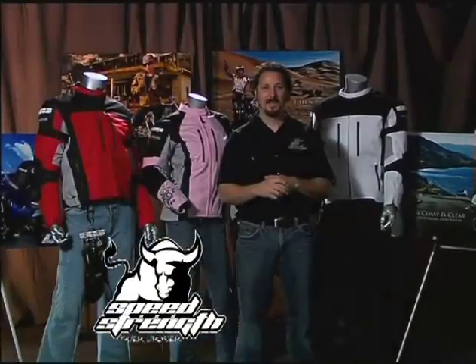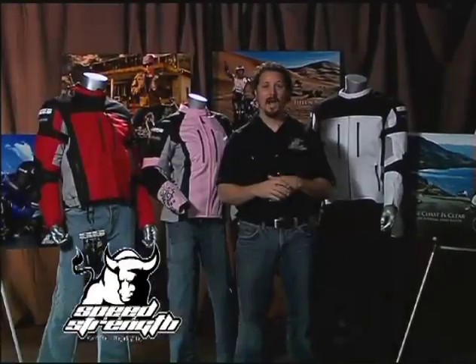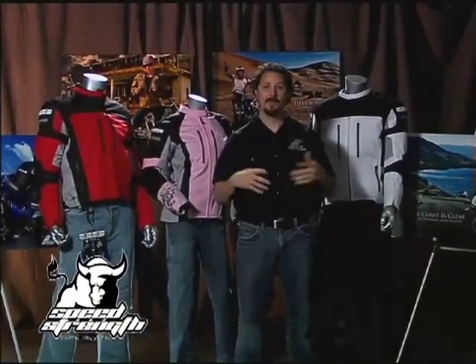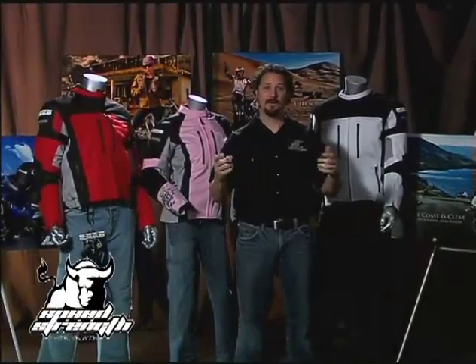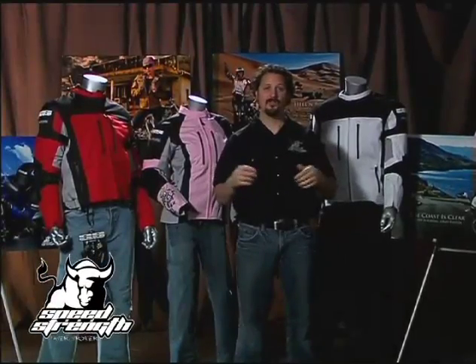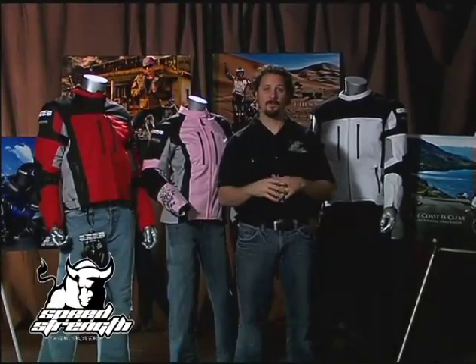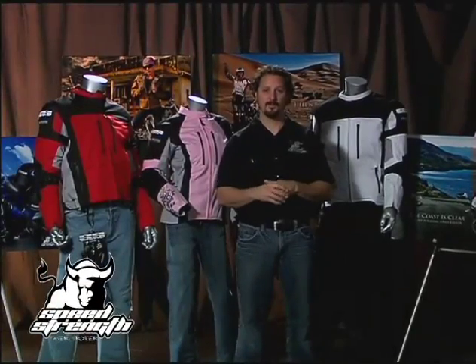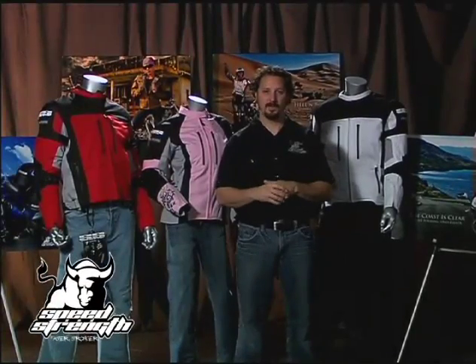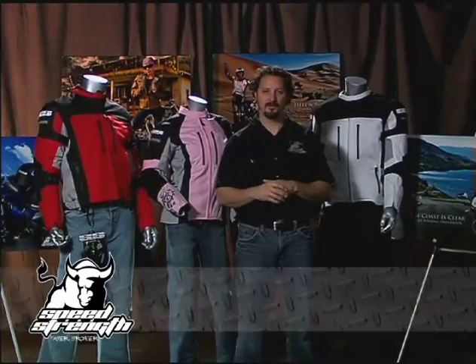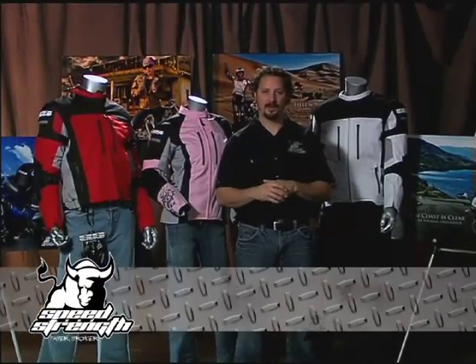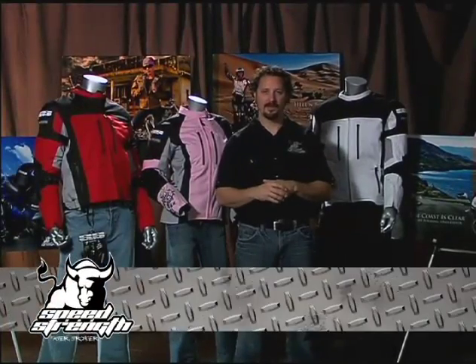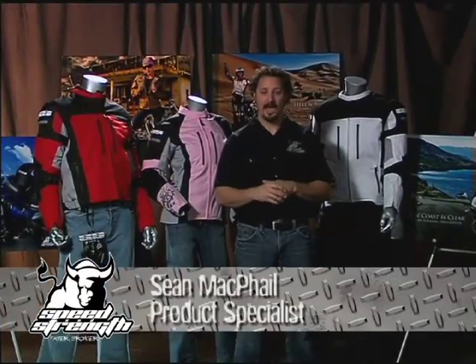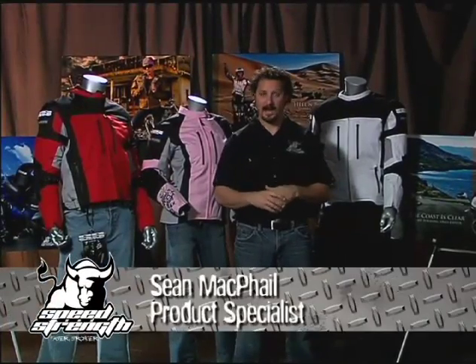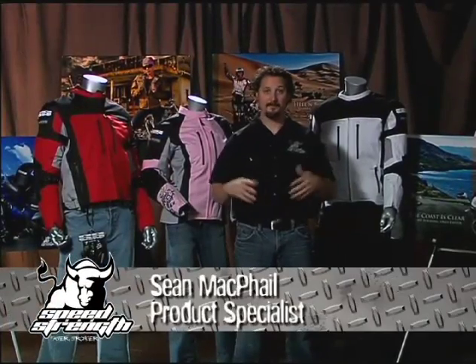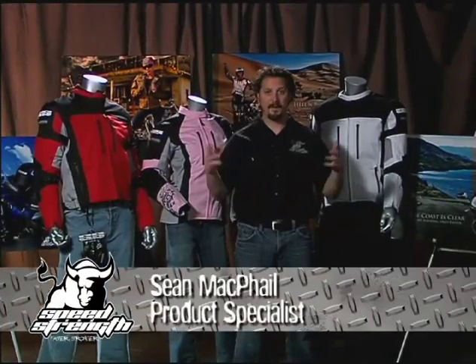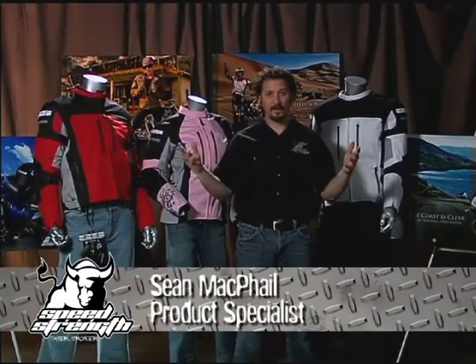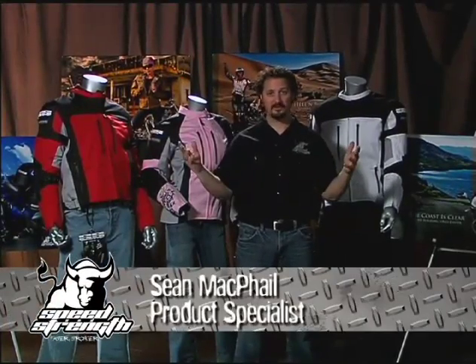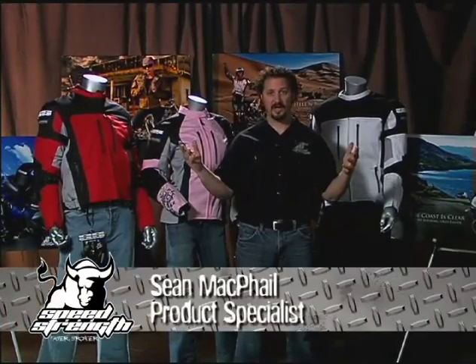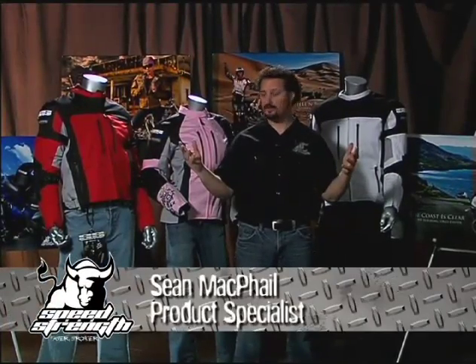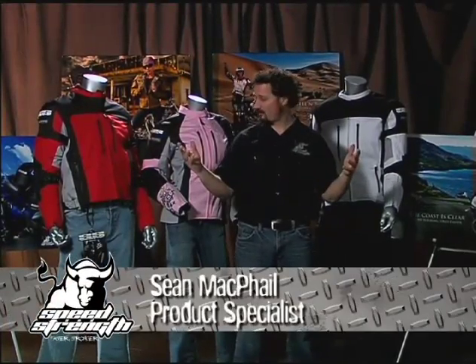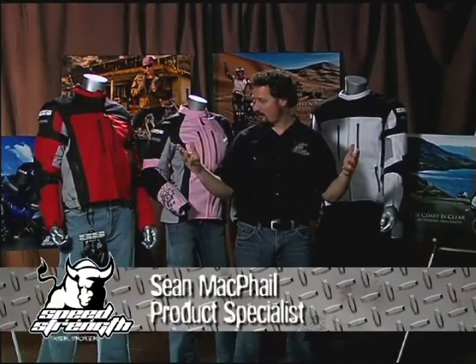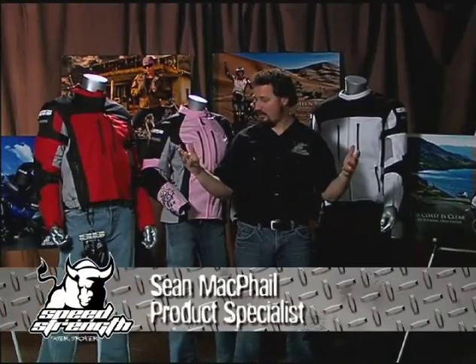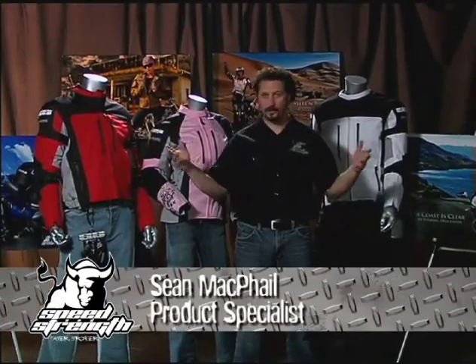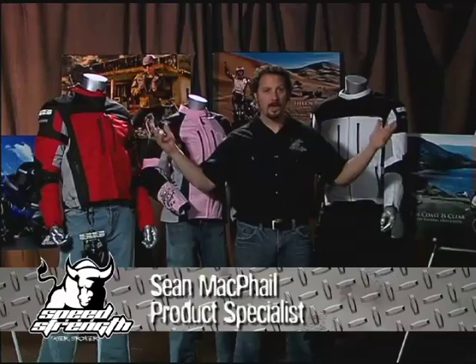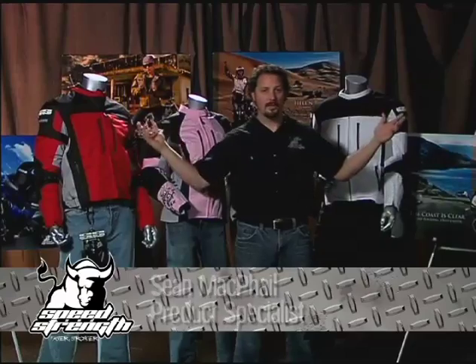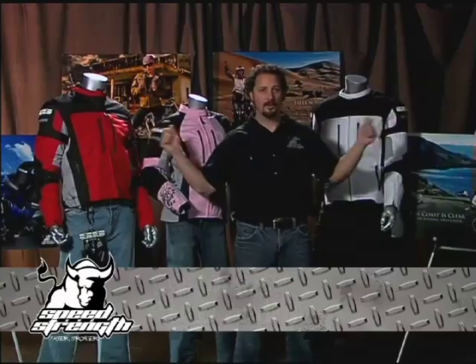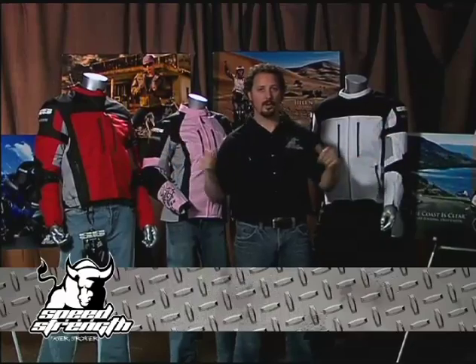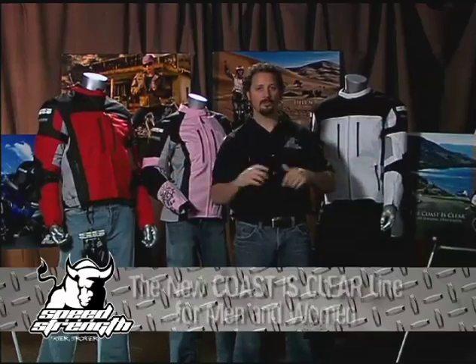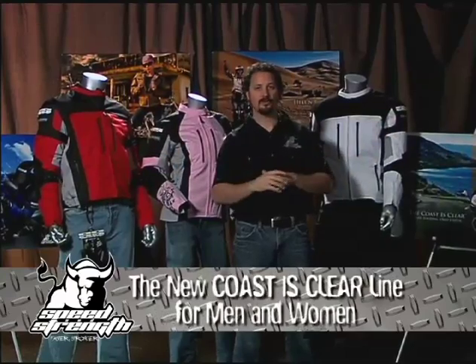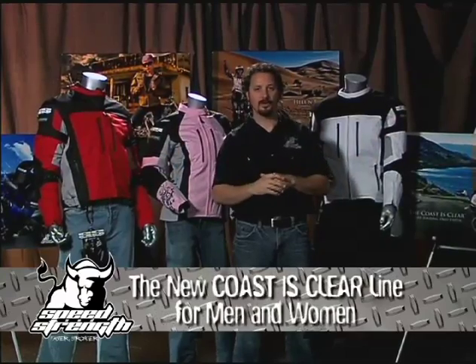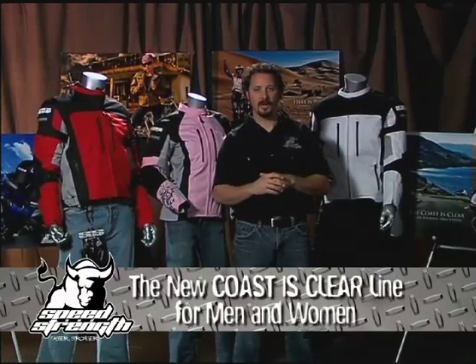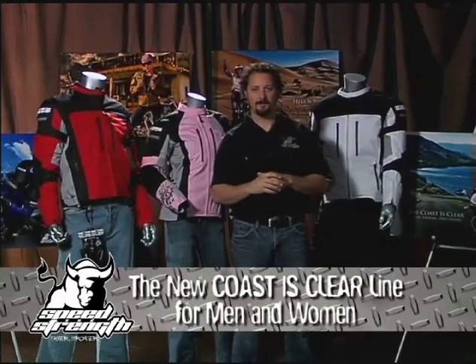Hi, my name's Sean from Speed and Strength, and I'm very excited to show to you the new Coast Is Clear line.